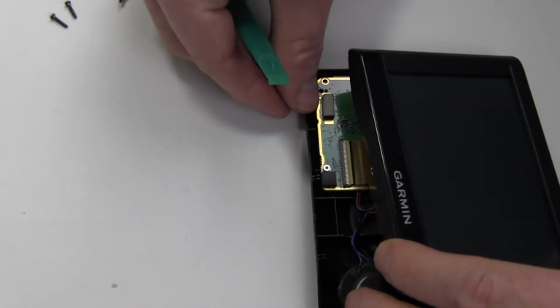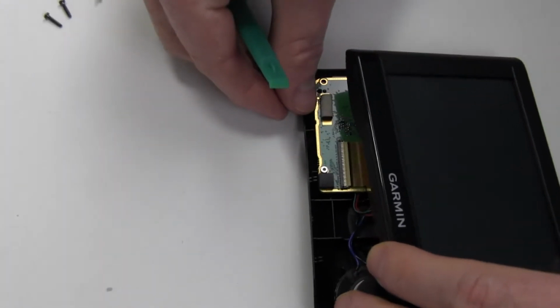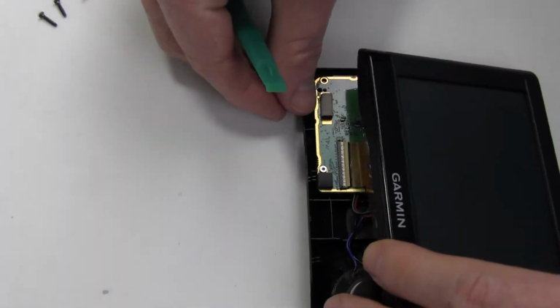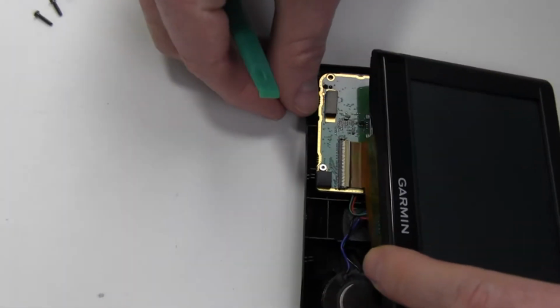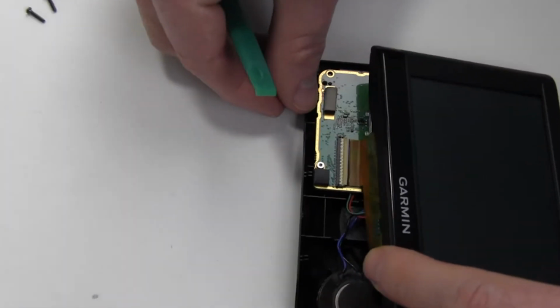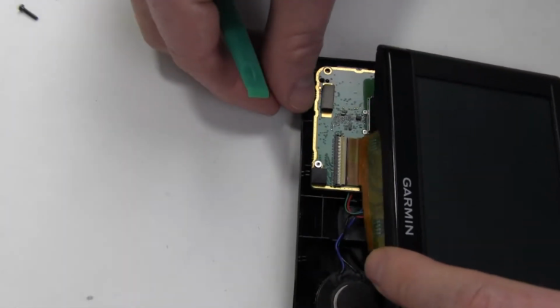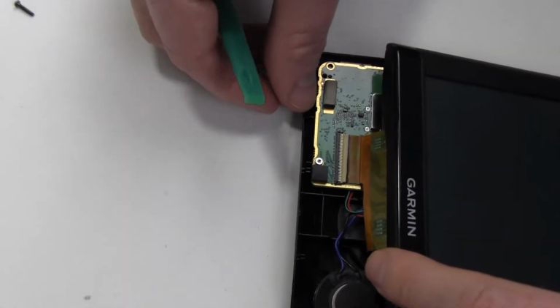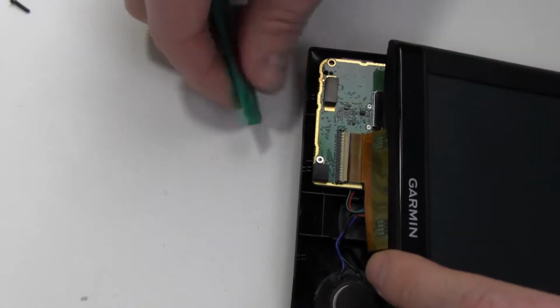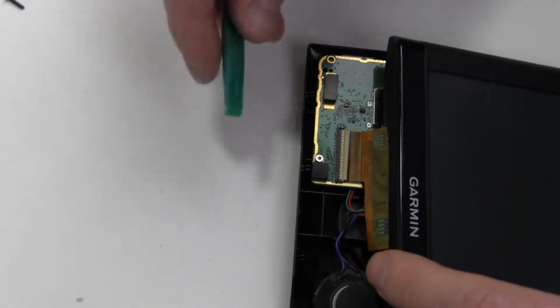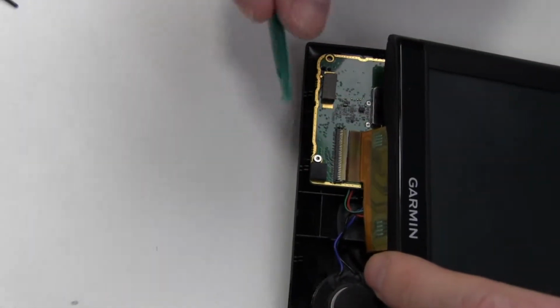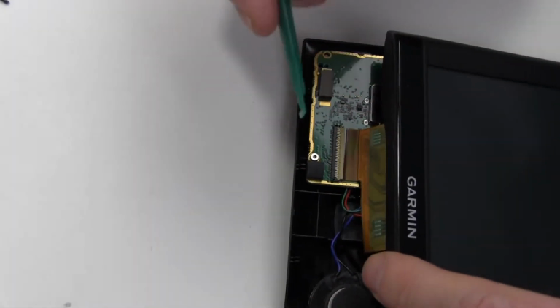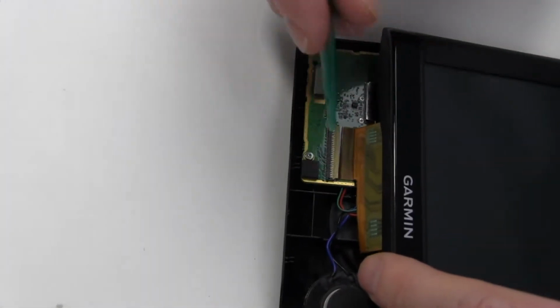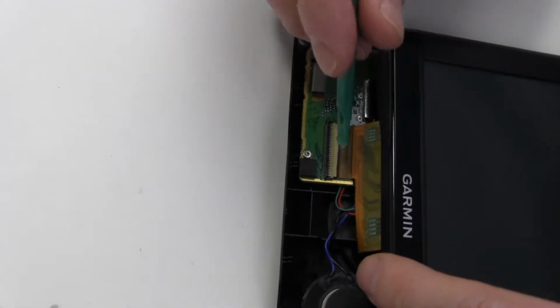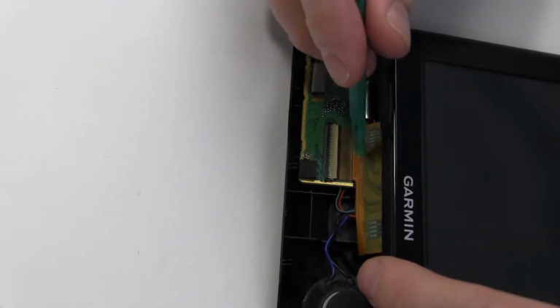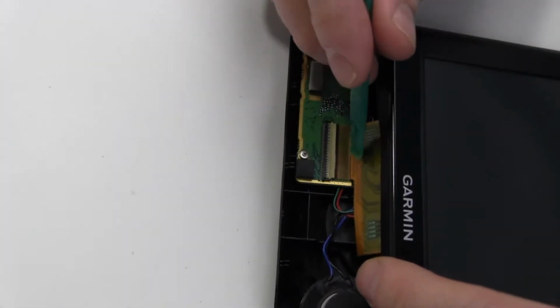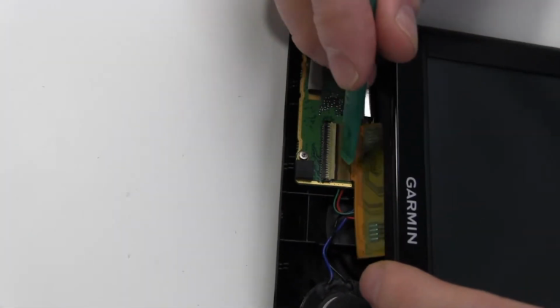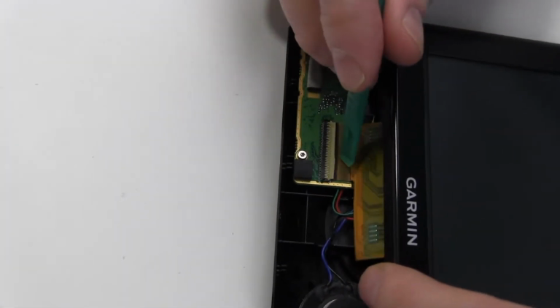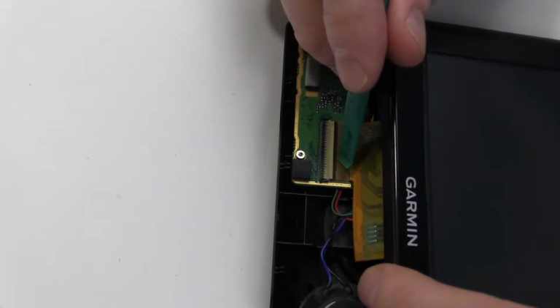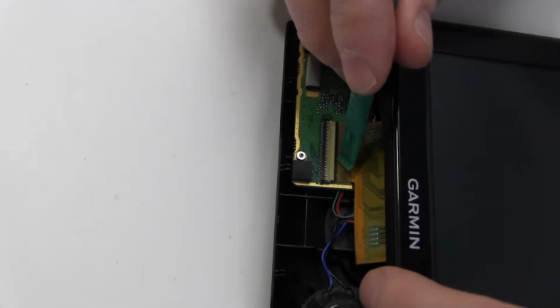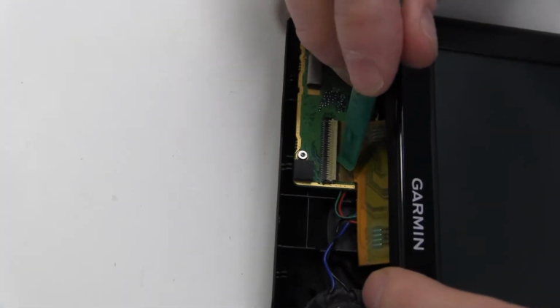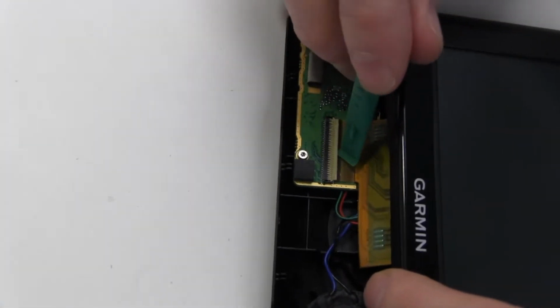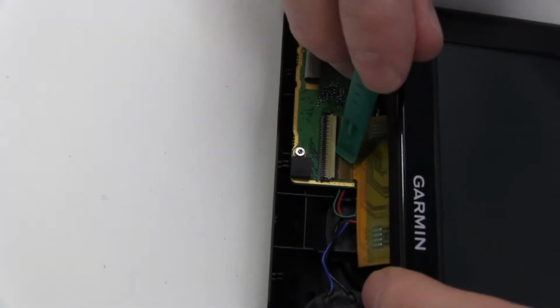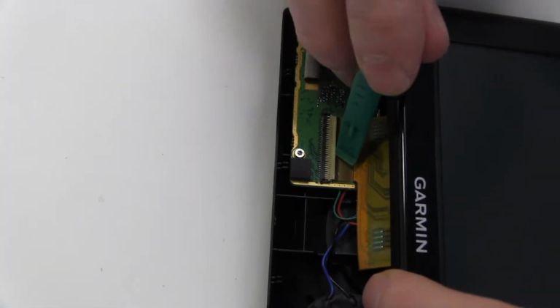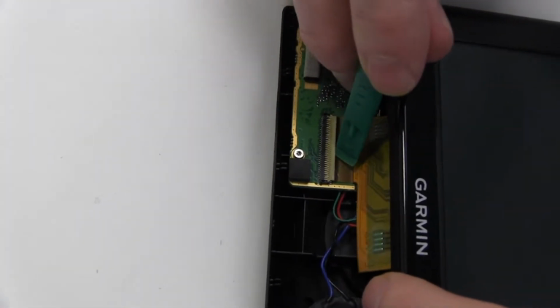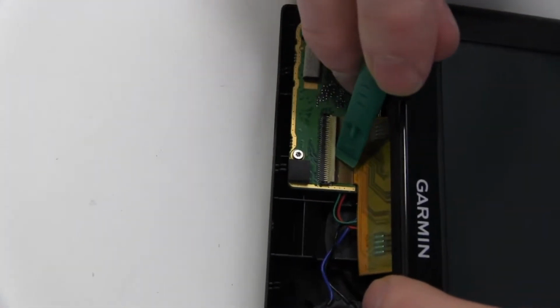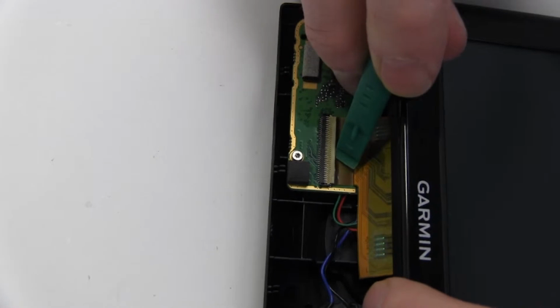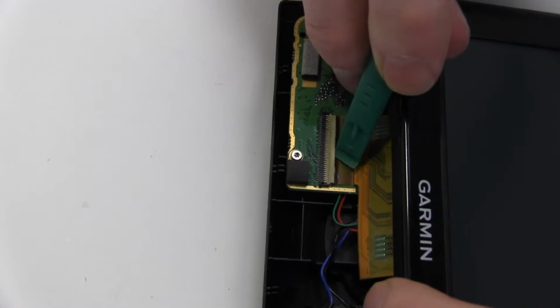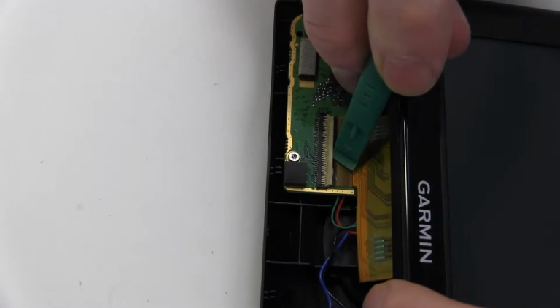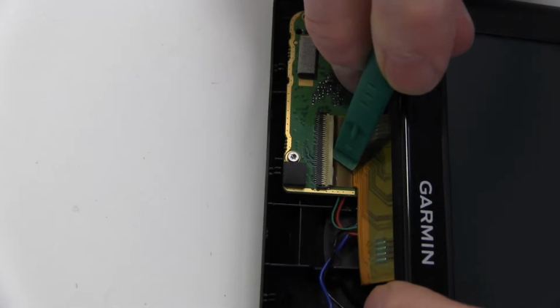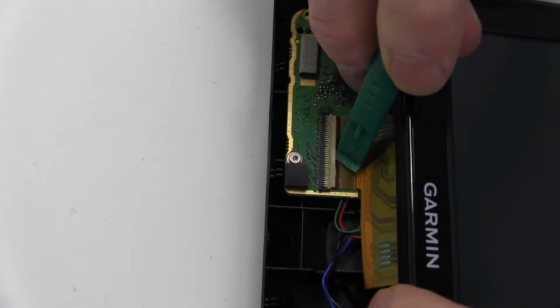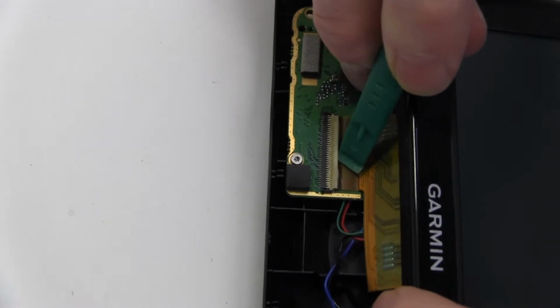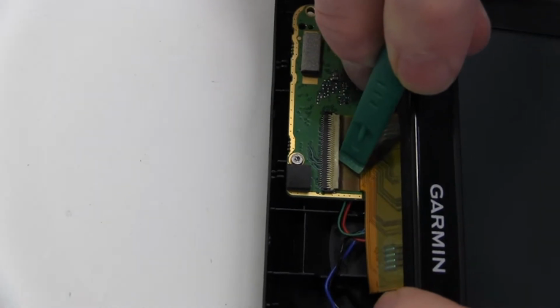Disconnect the ribbon cable by carefully lifting the connector latch and removing the cable as shown.